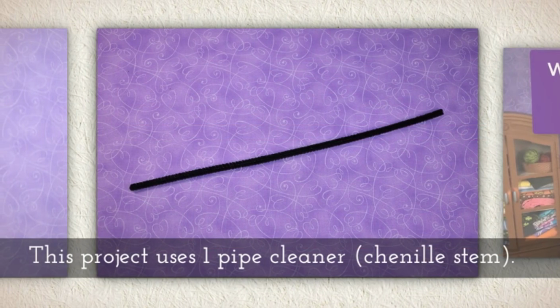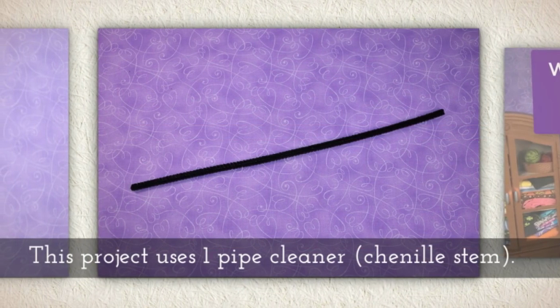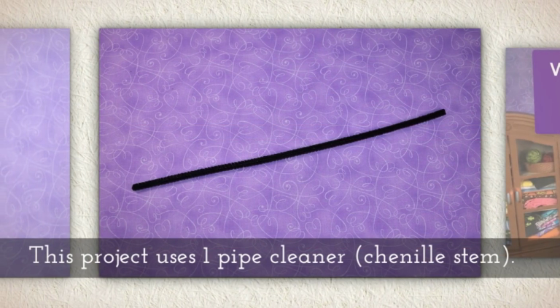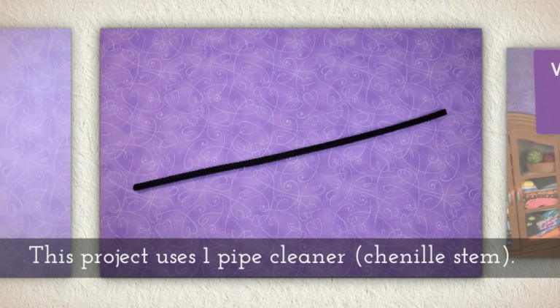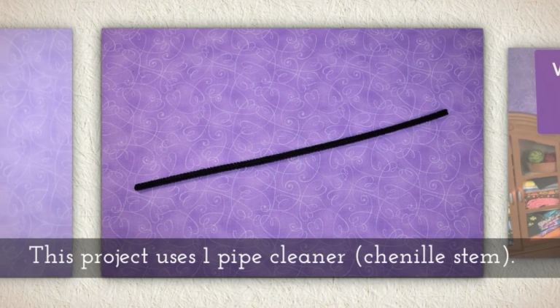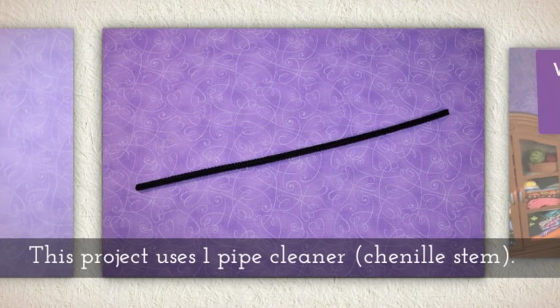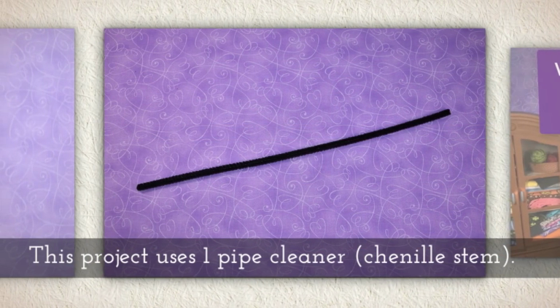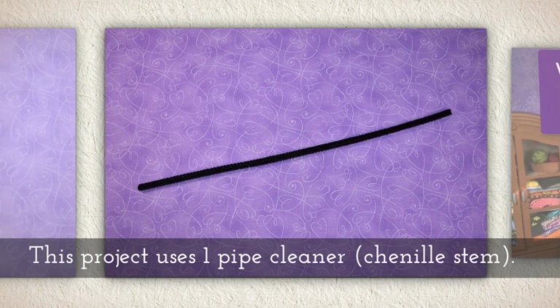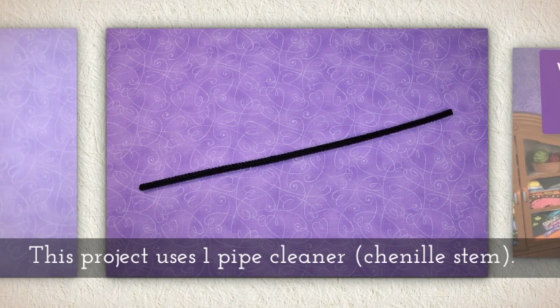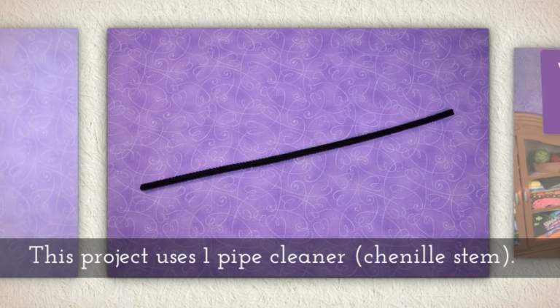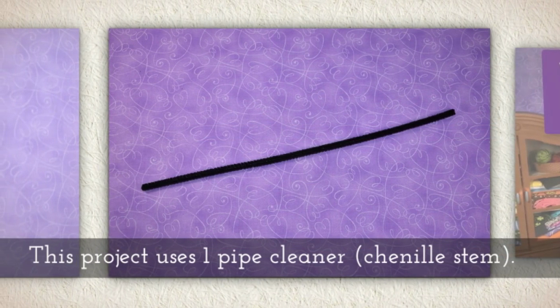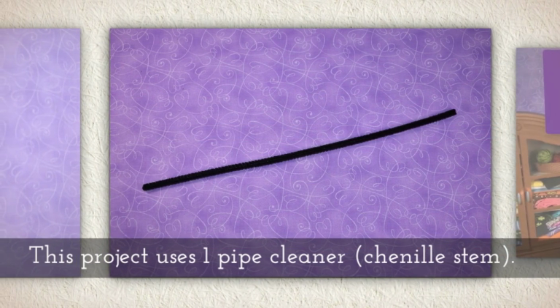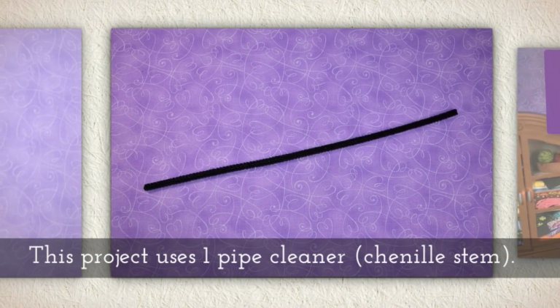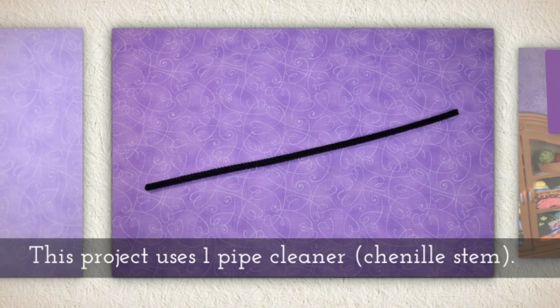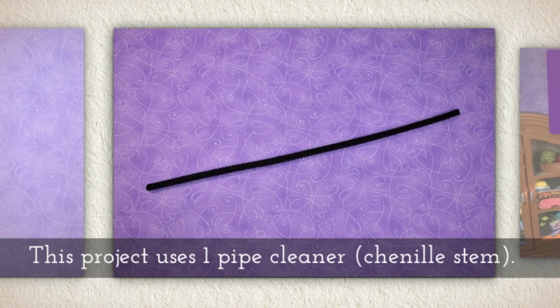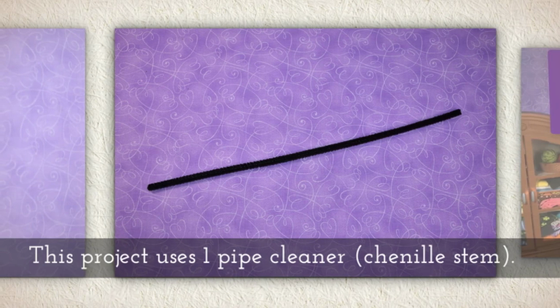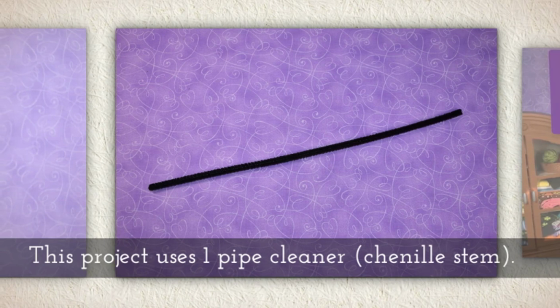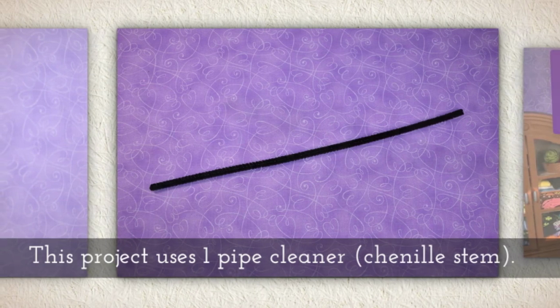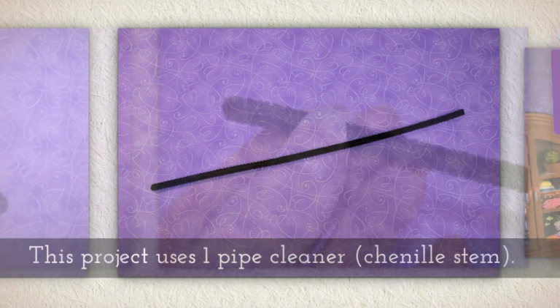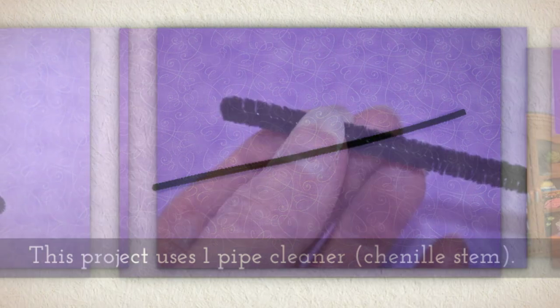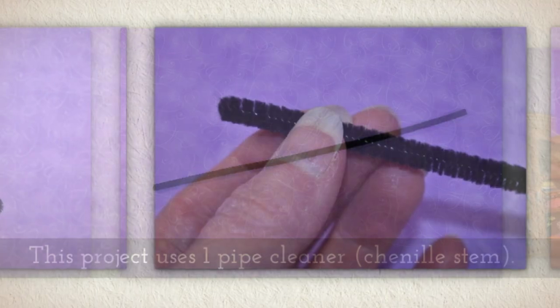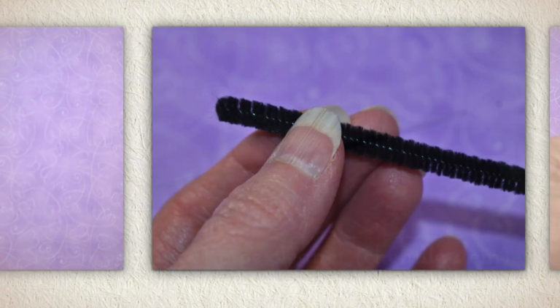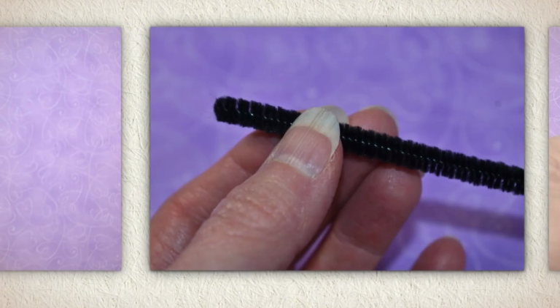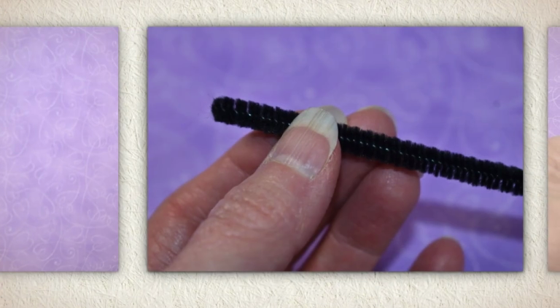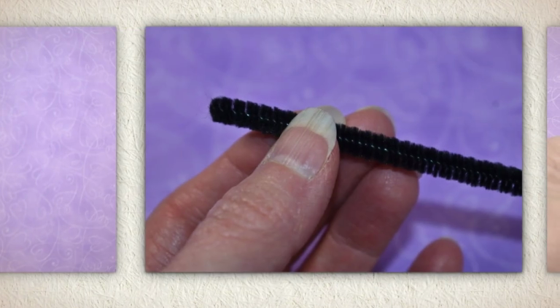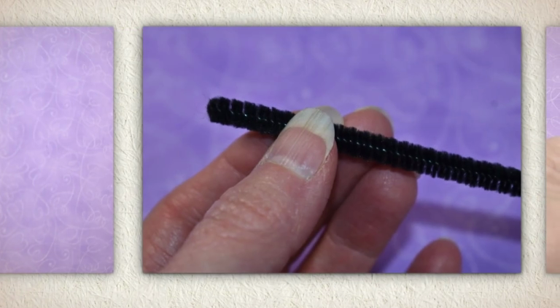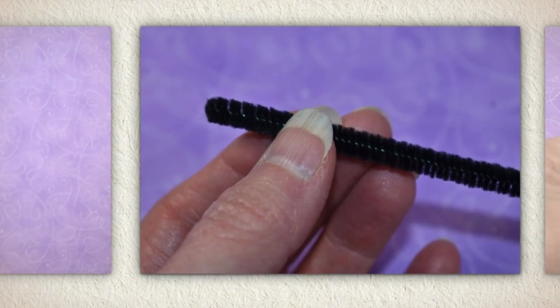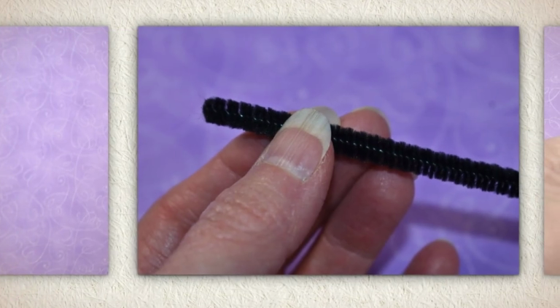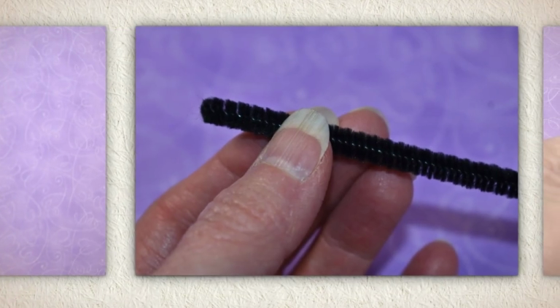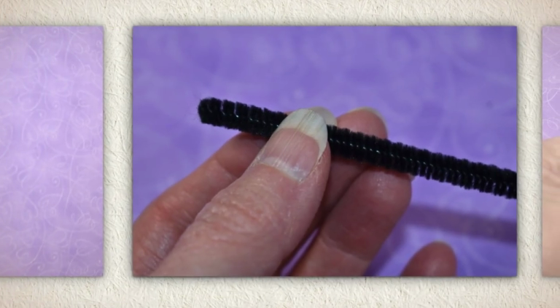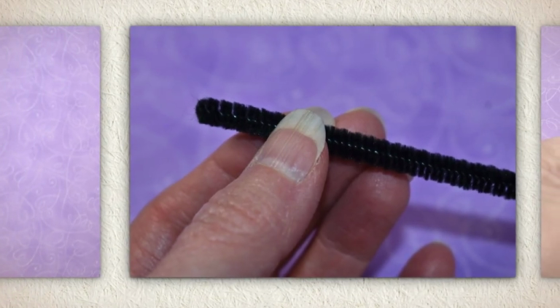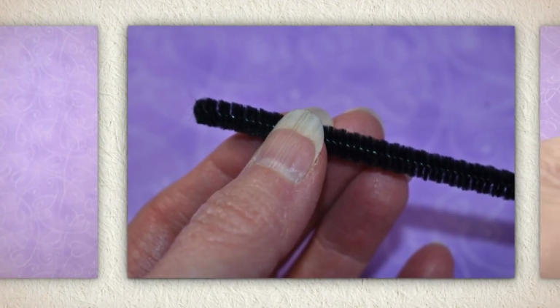Today's project uses one pipe cleaner. We also call those a chenille stem.